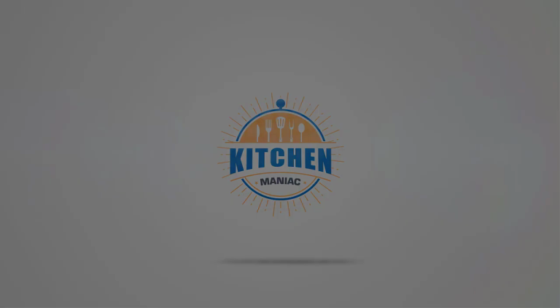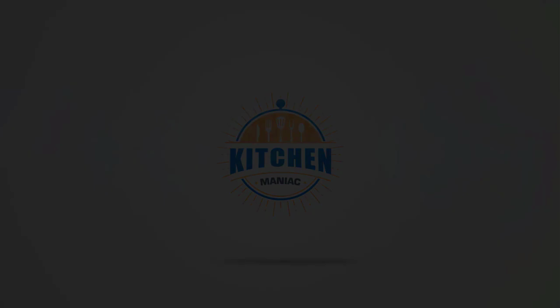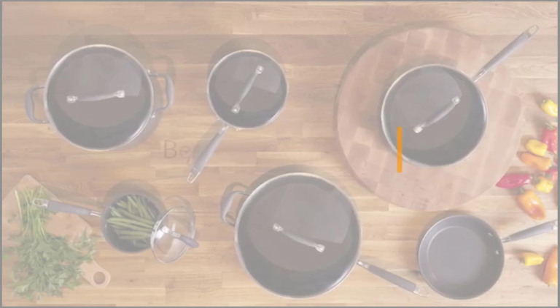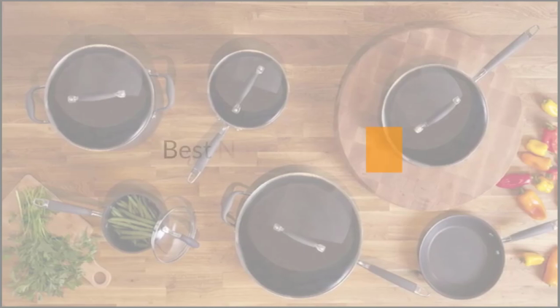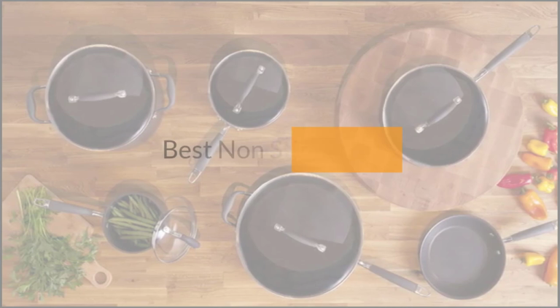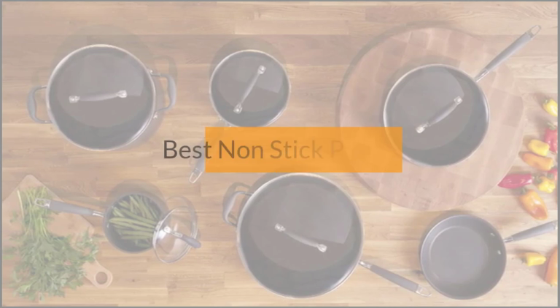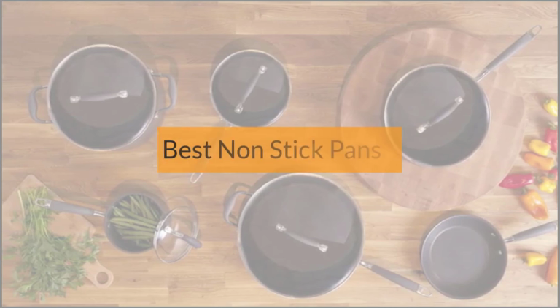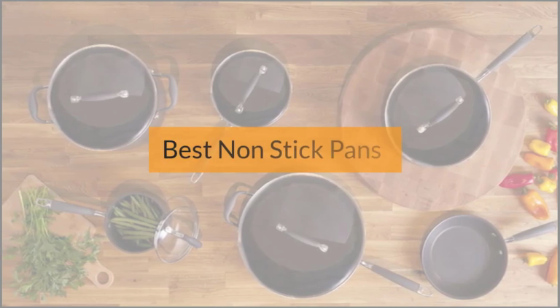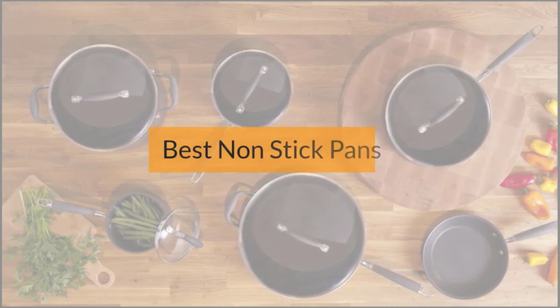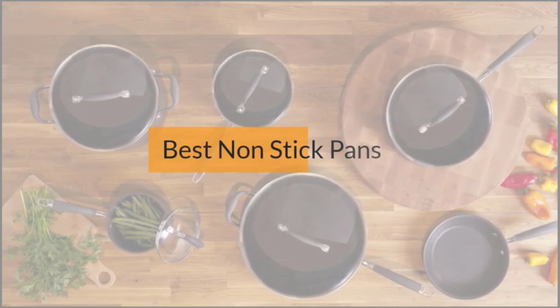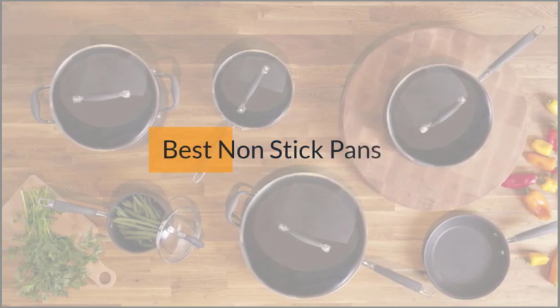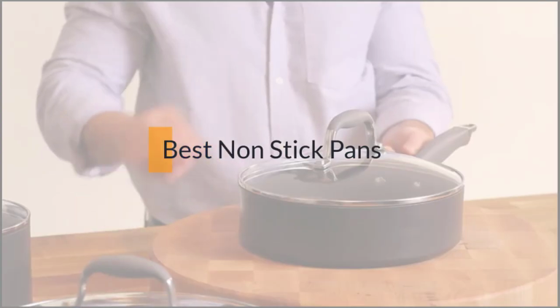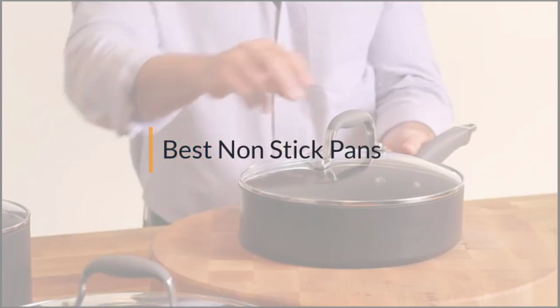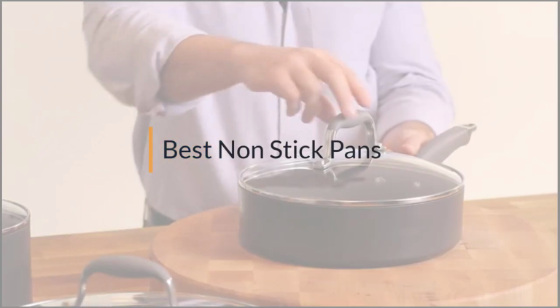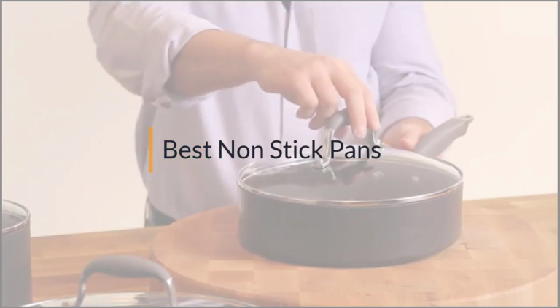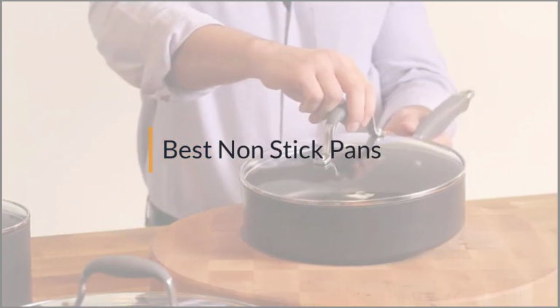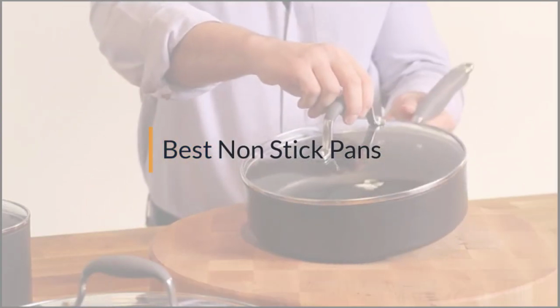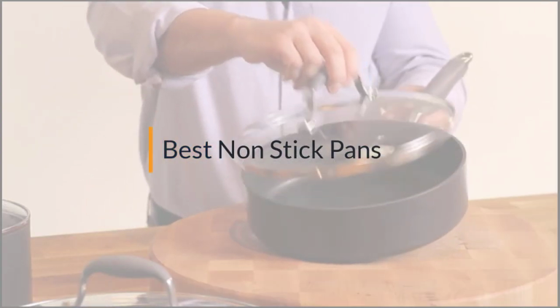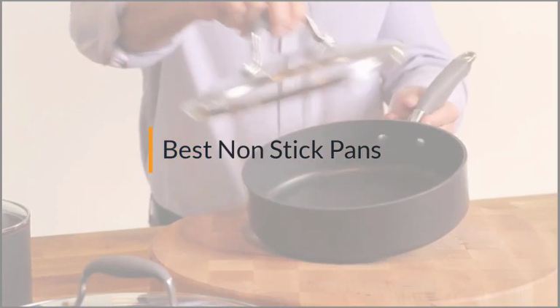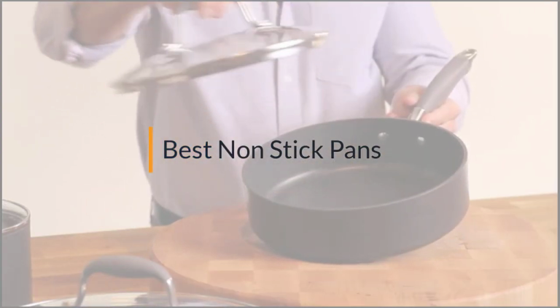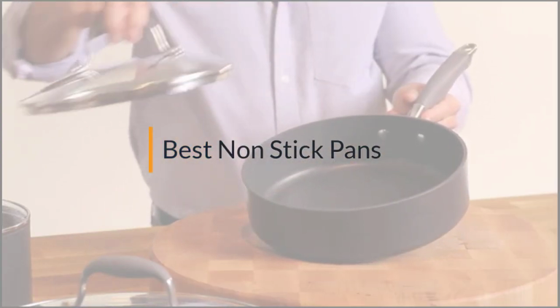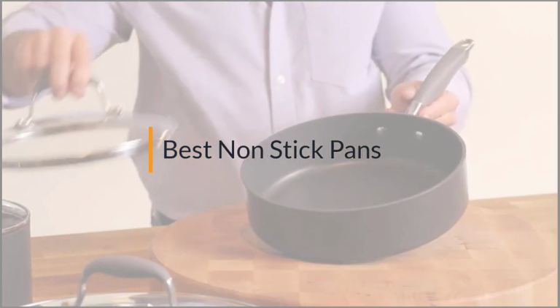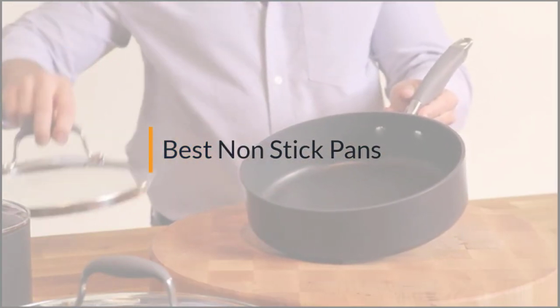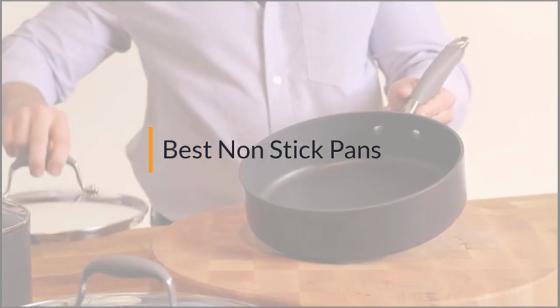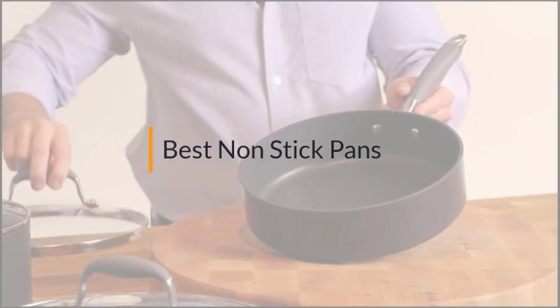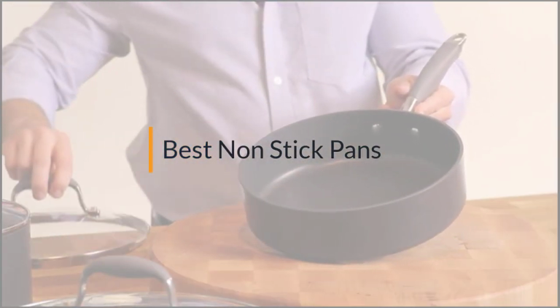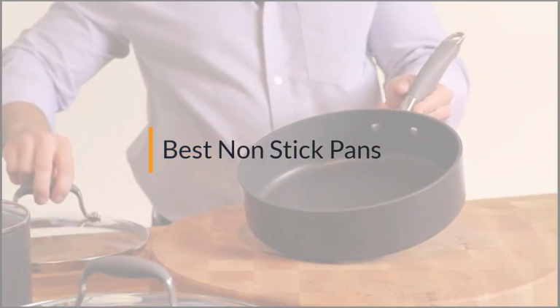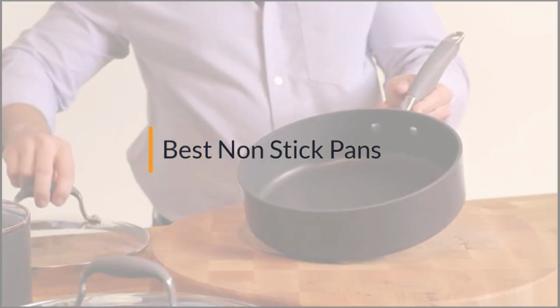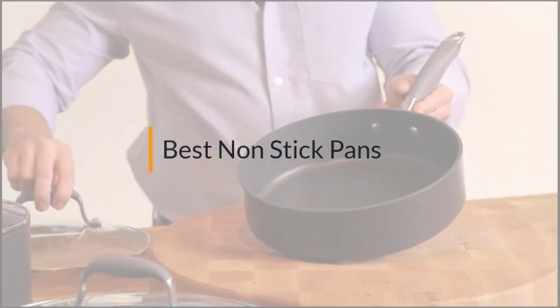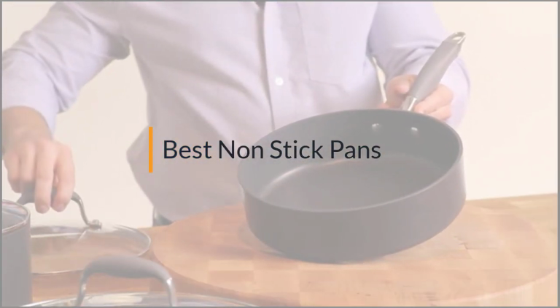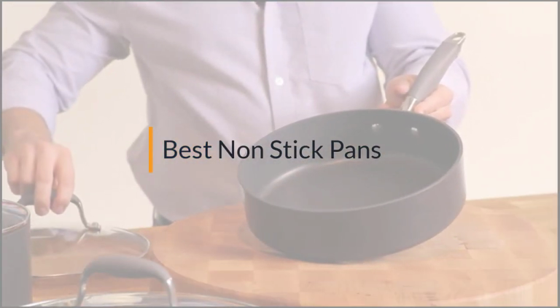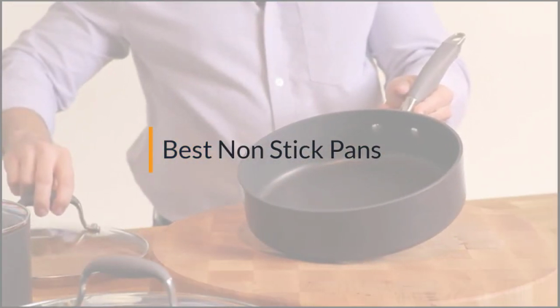If you are looking for the best nonstick pan, here is a collection you have got to see. Let's get started.